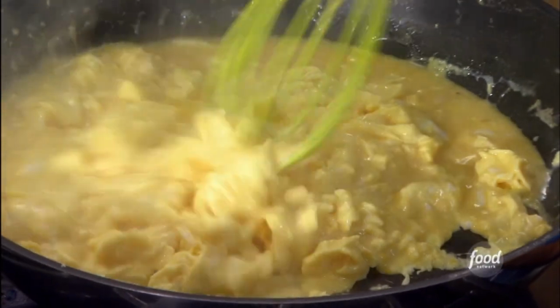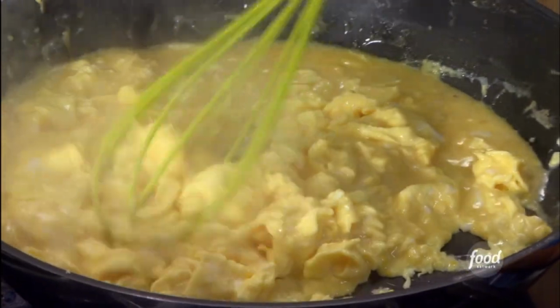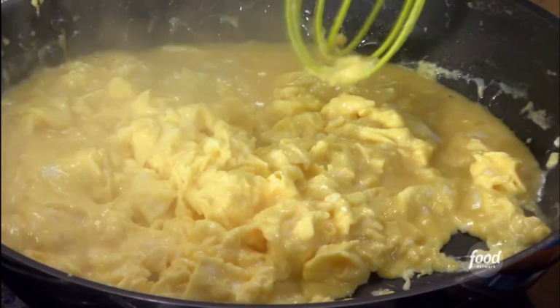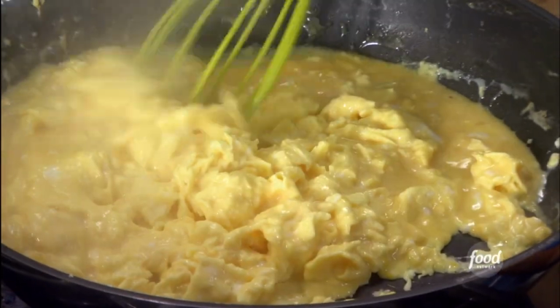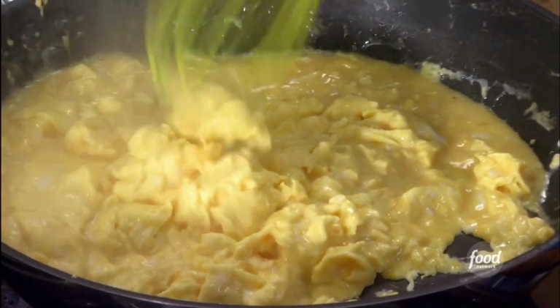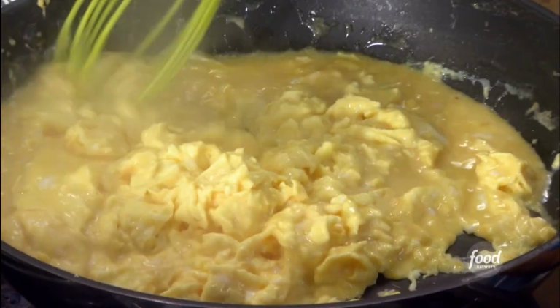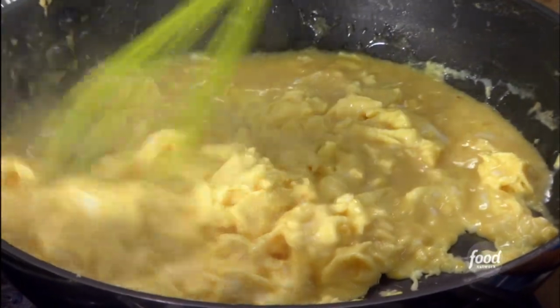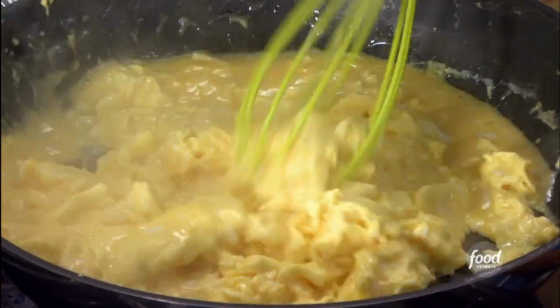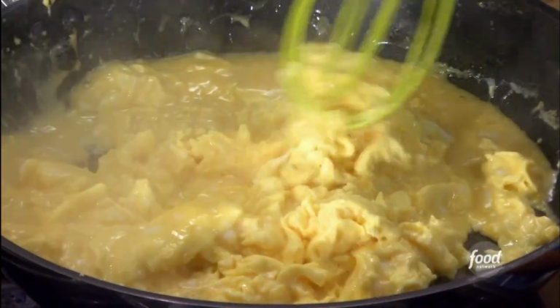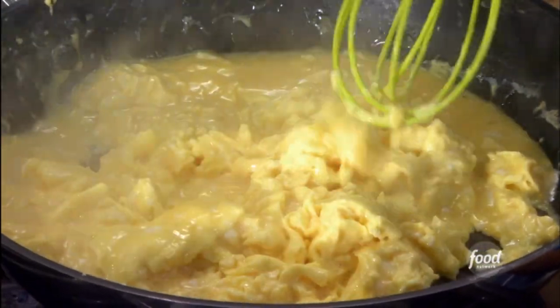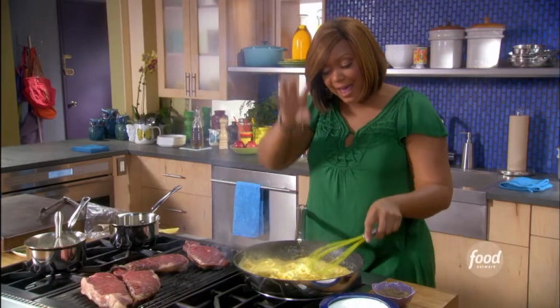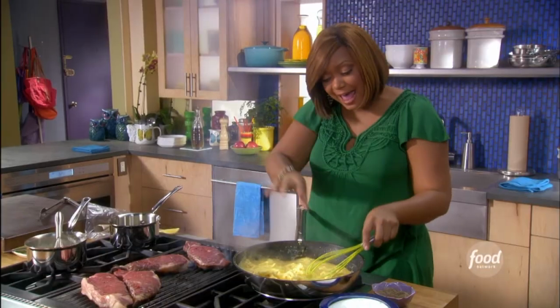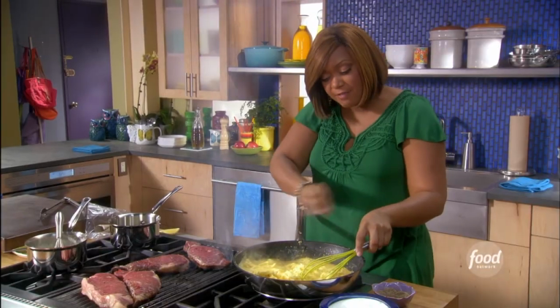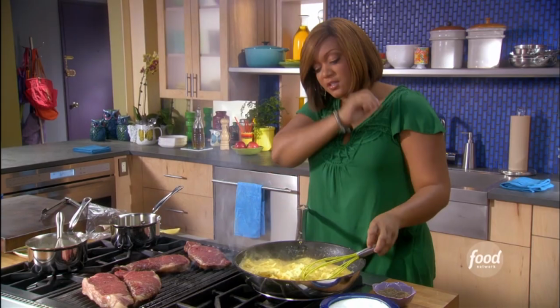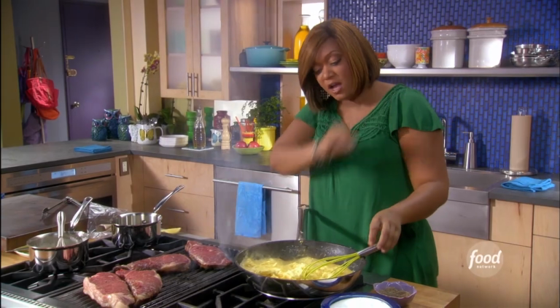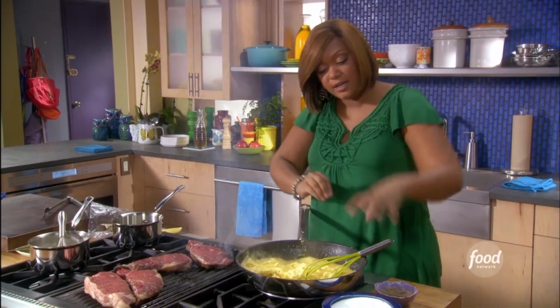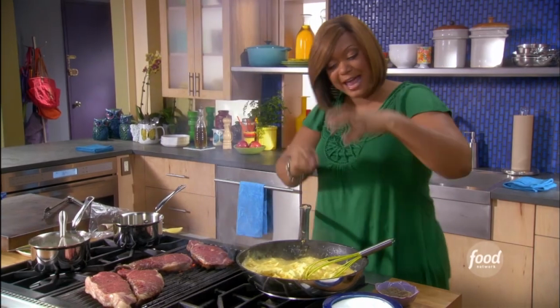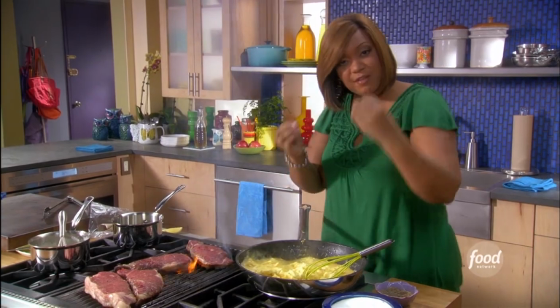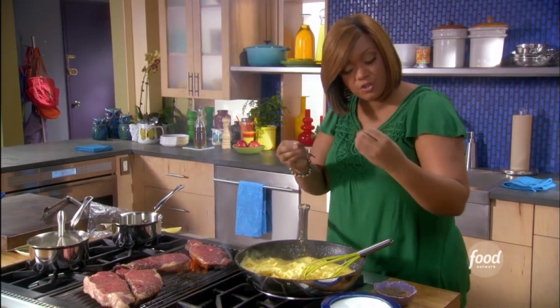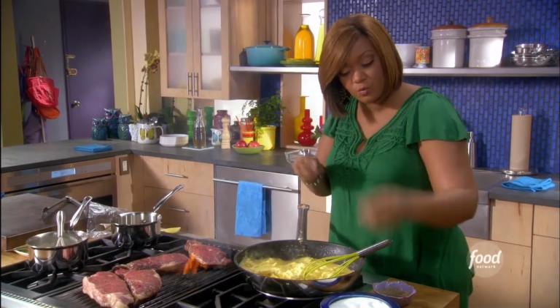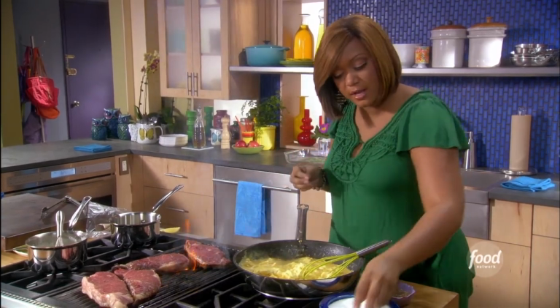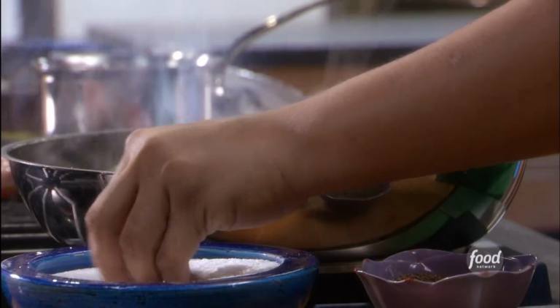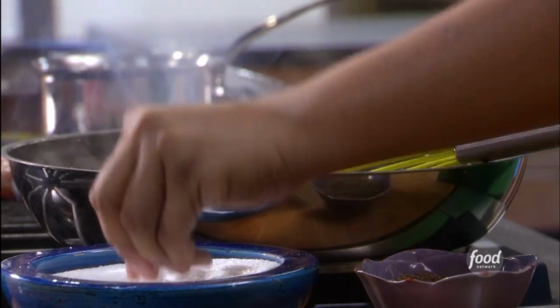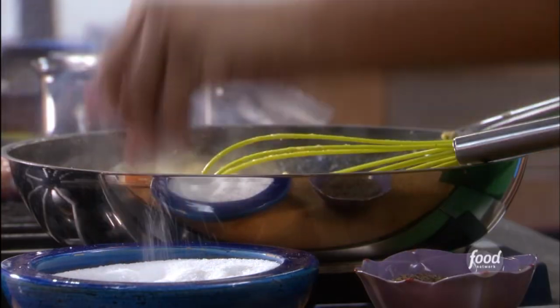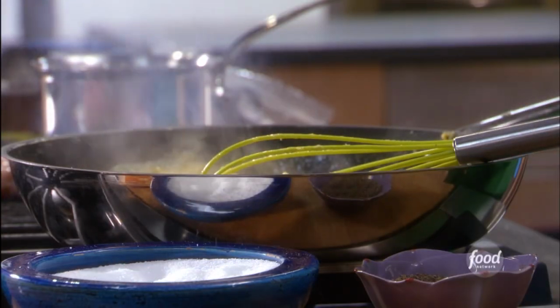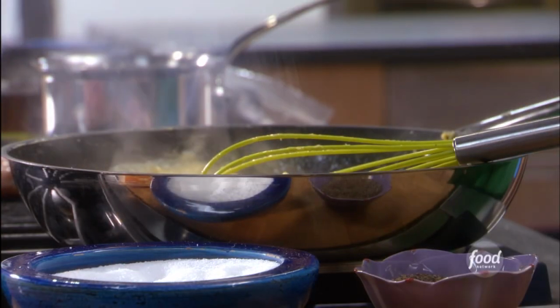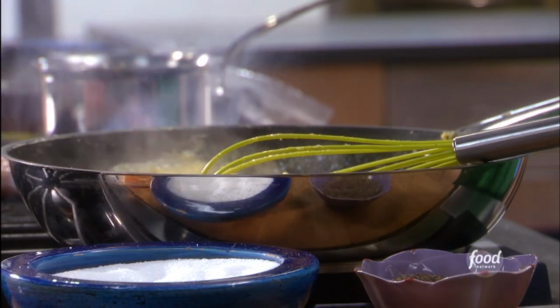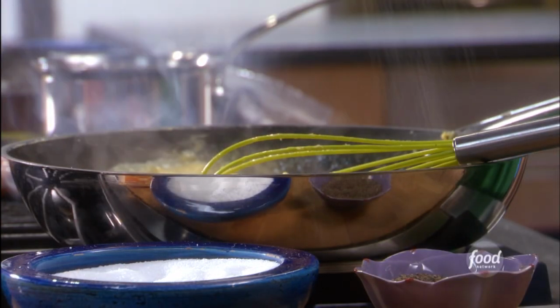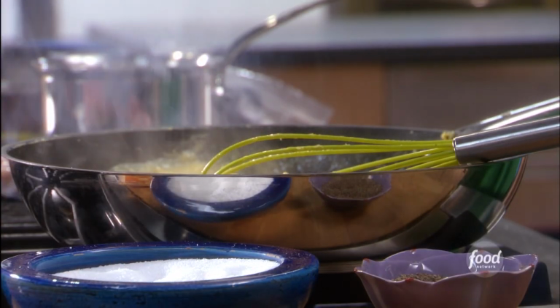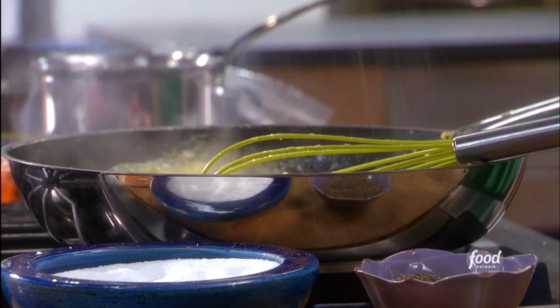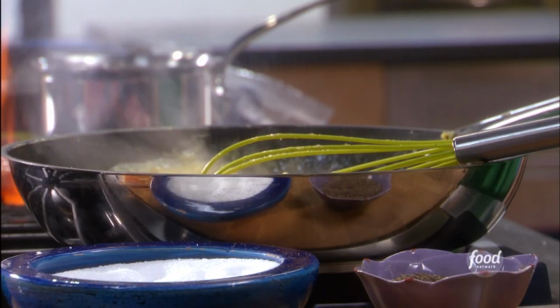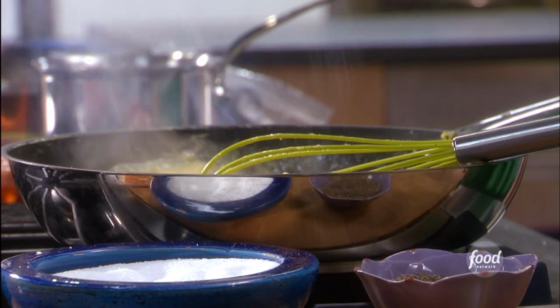About halfway through, when it's kind of half done and half still wet, is the perfect time to season it with a little bit of salt and pepper.